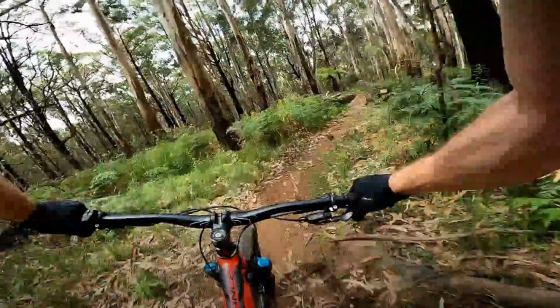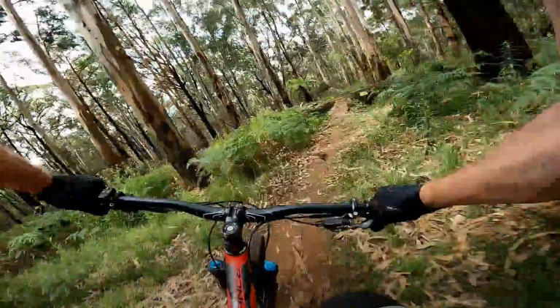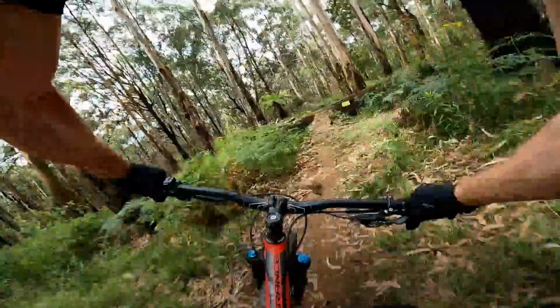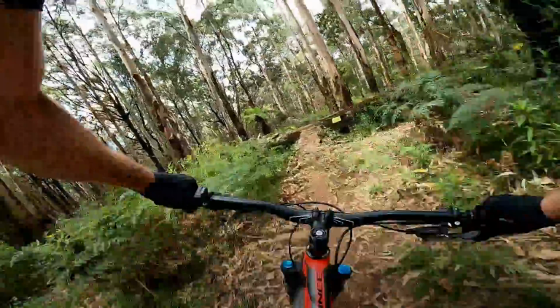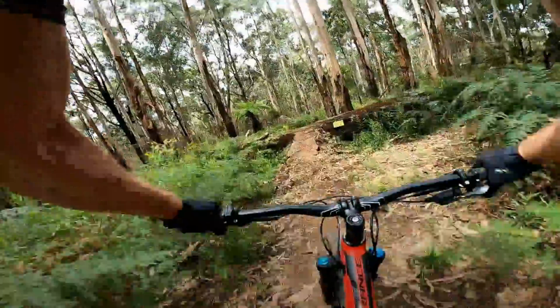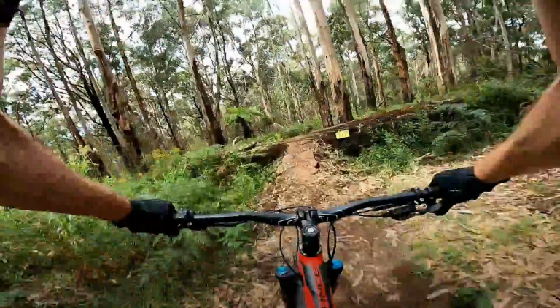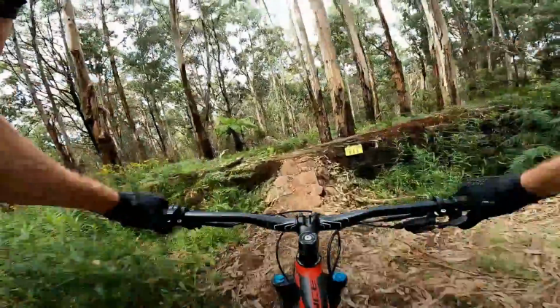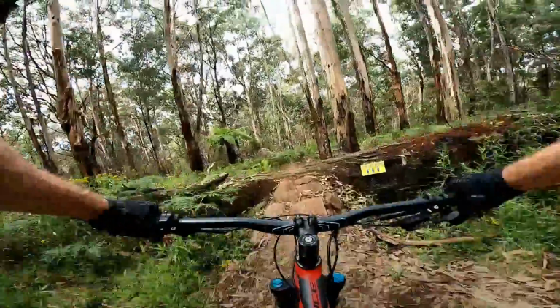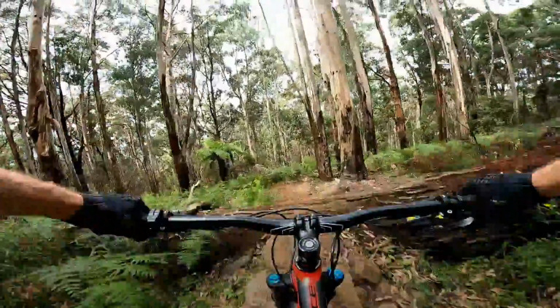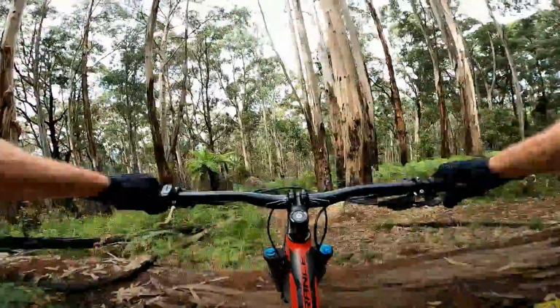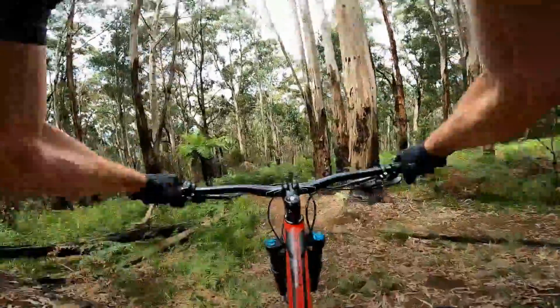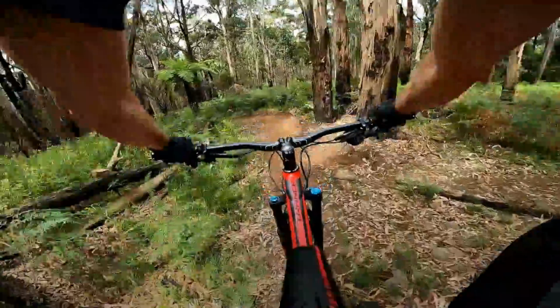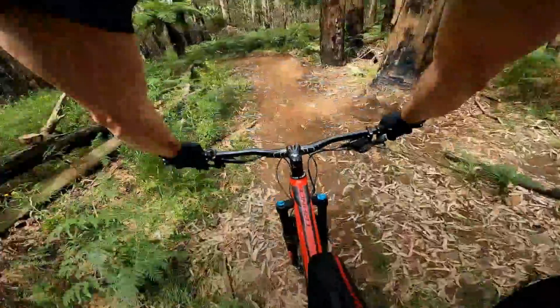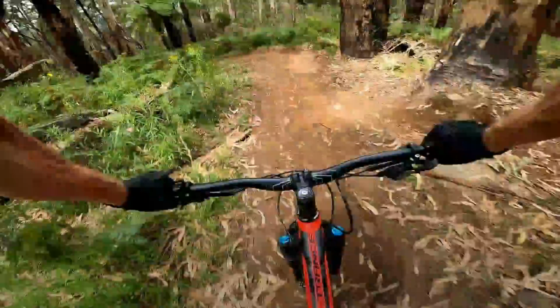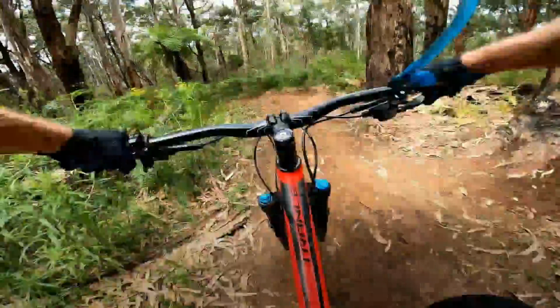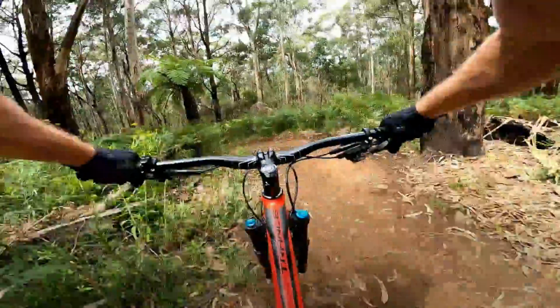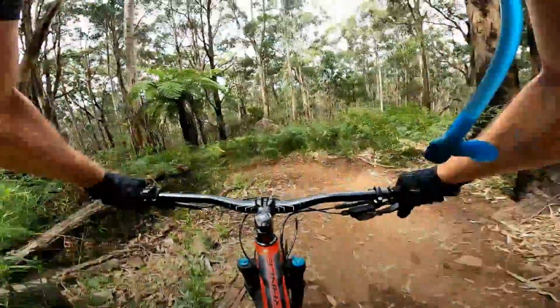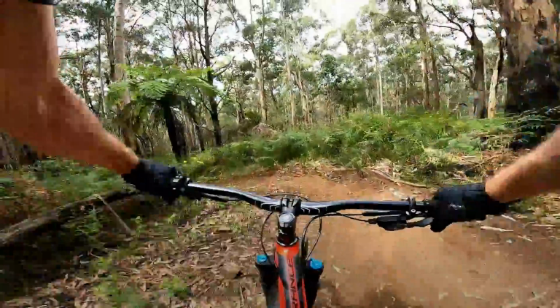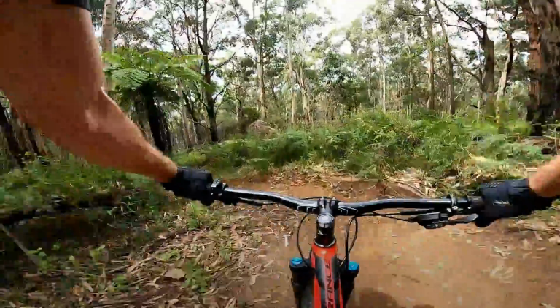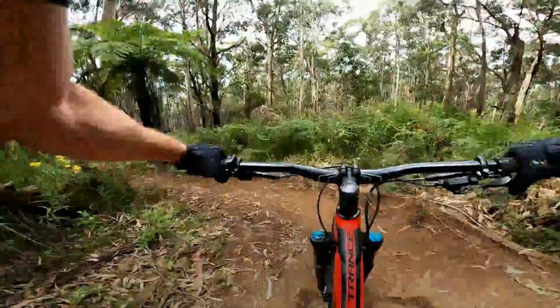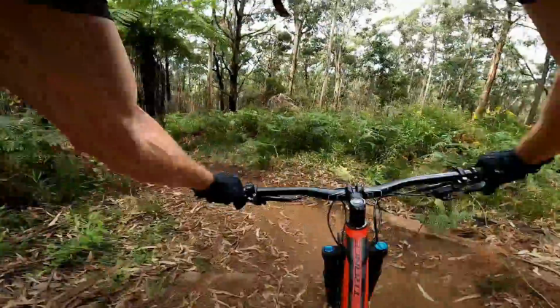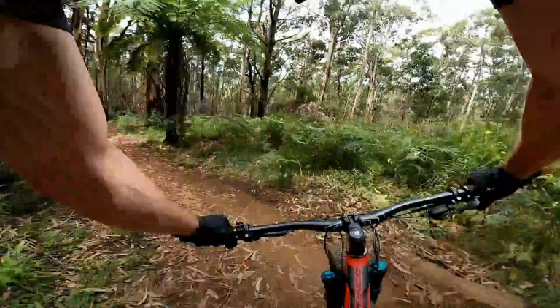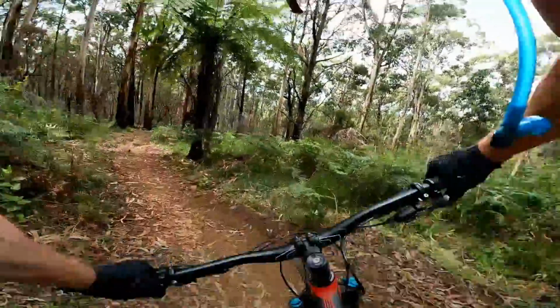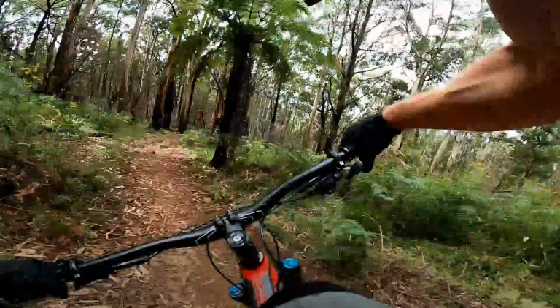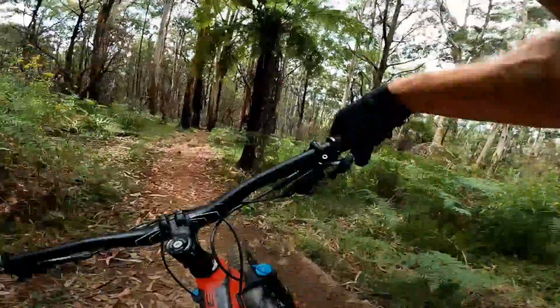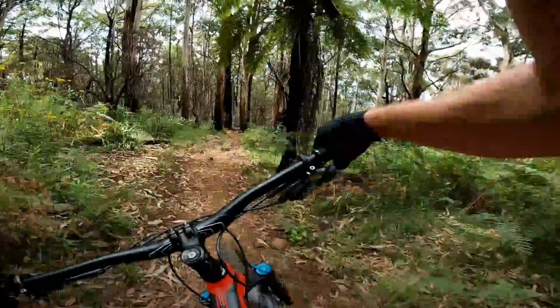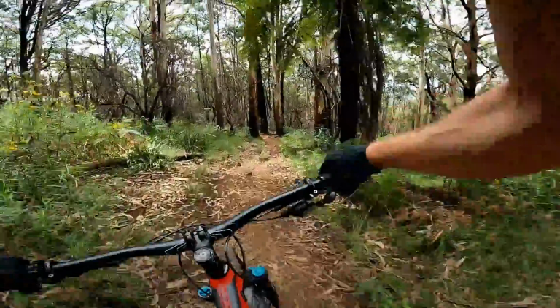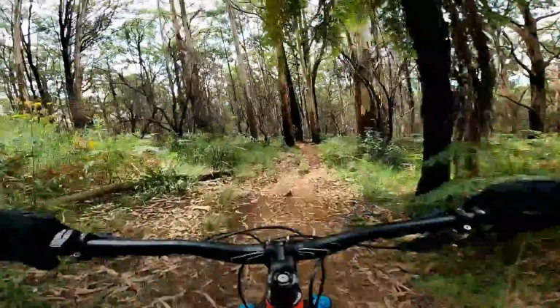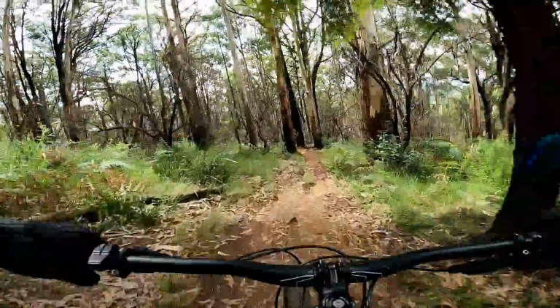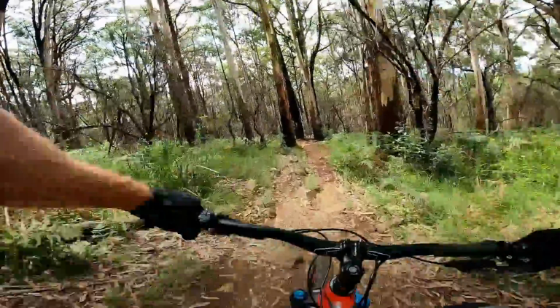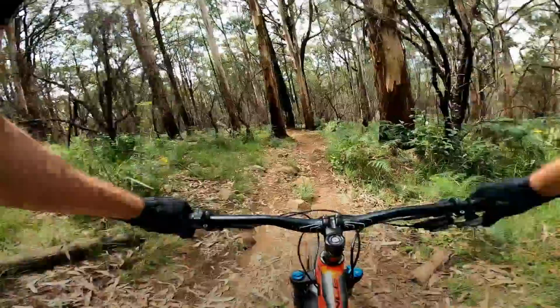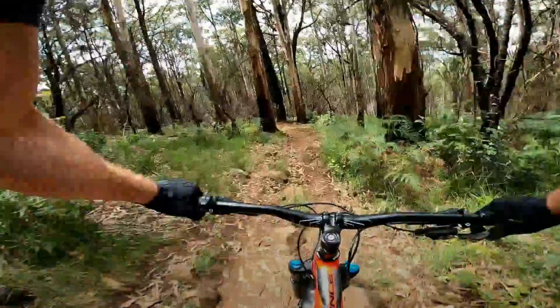This is a monster log drop — and I nearly went nose heavy off that.